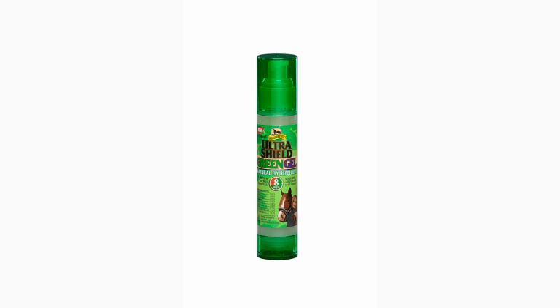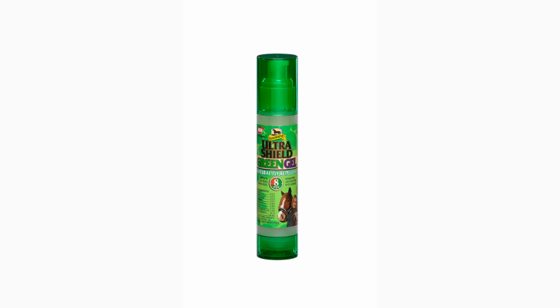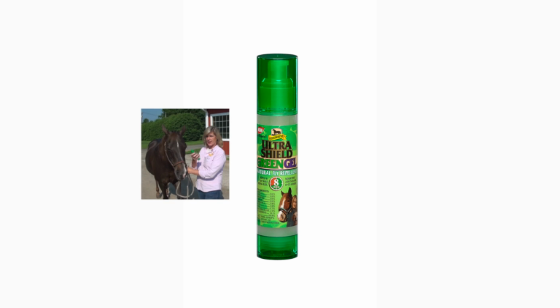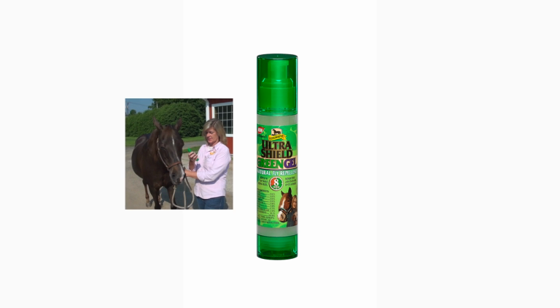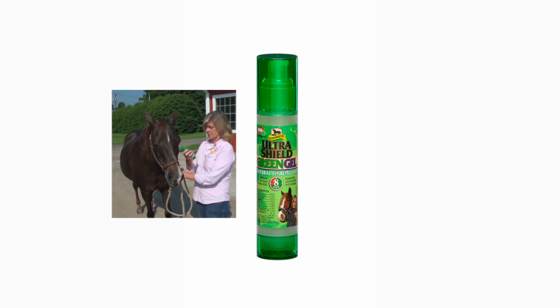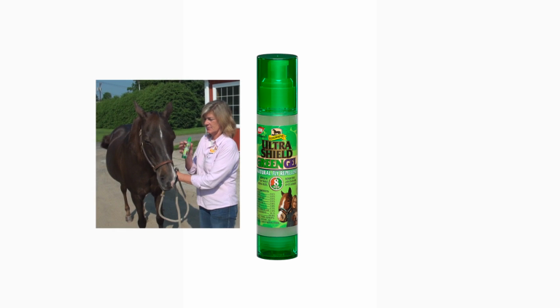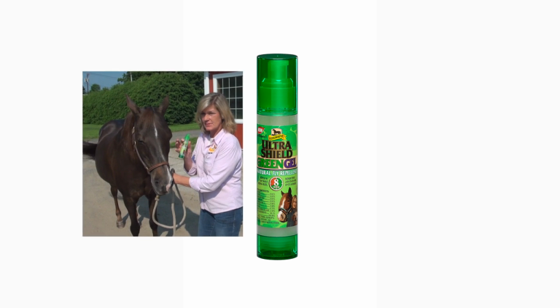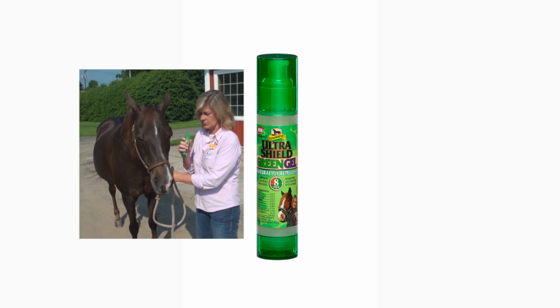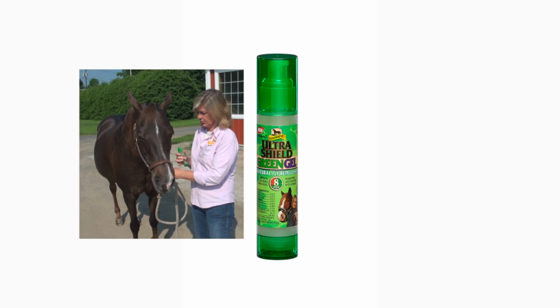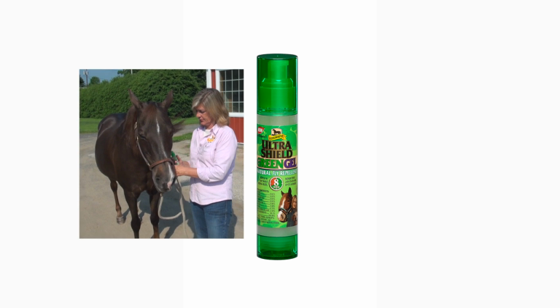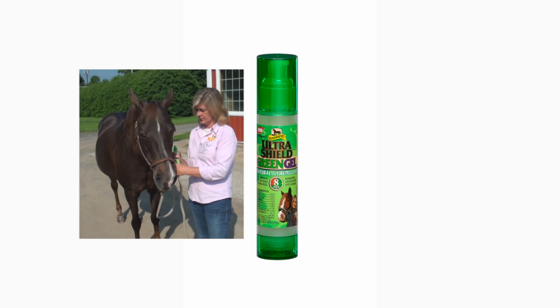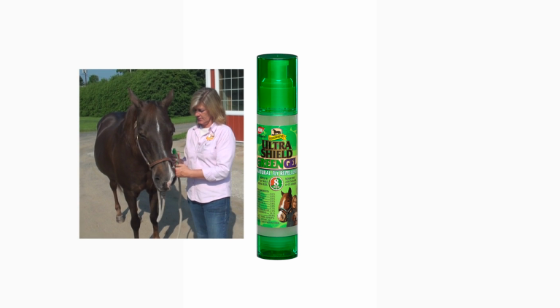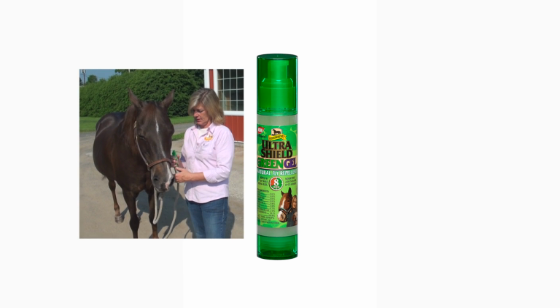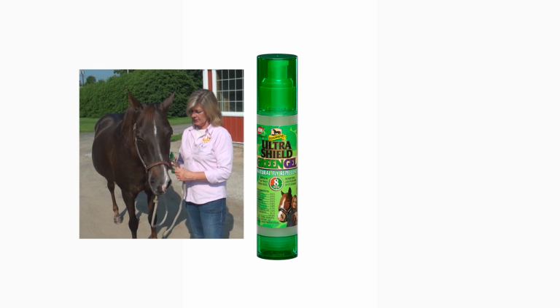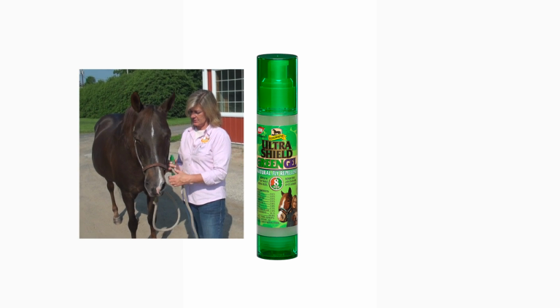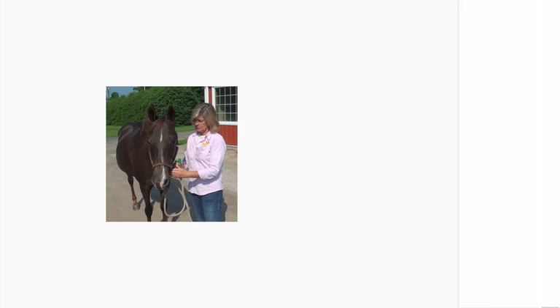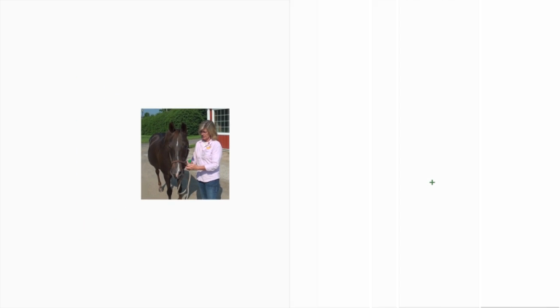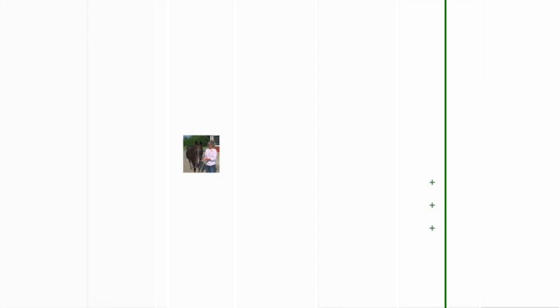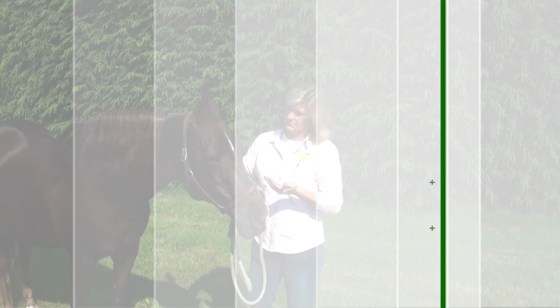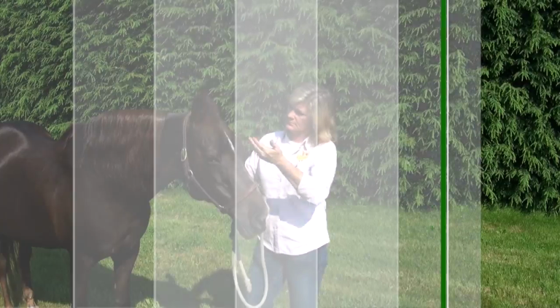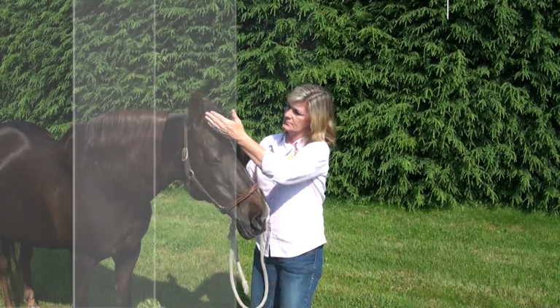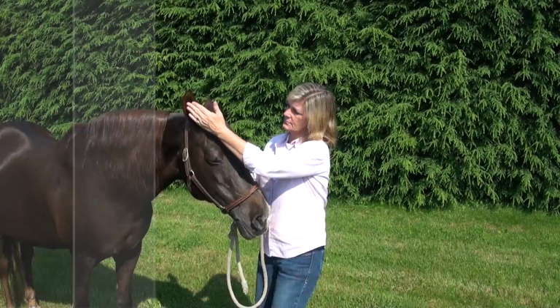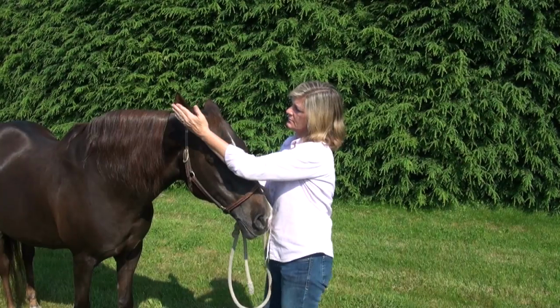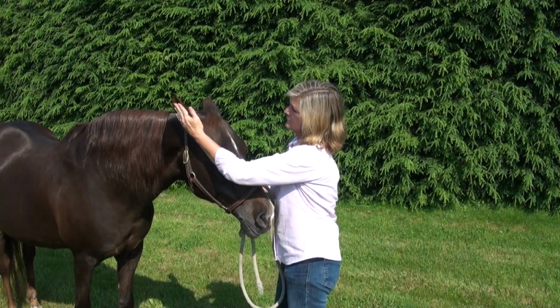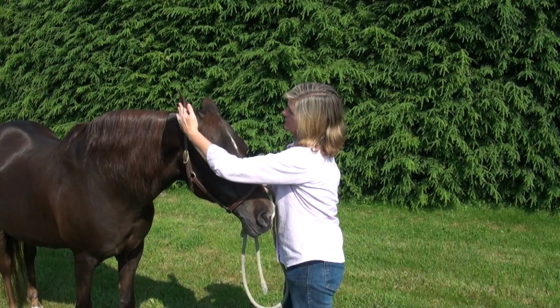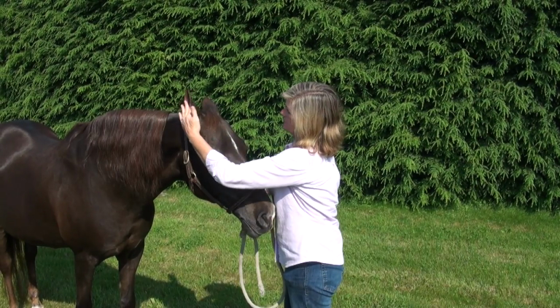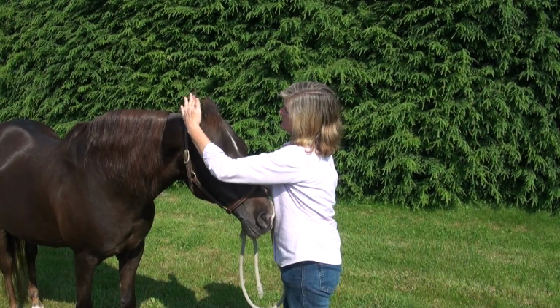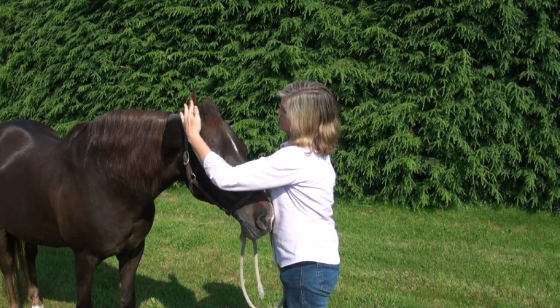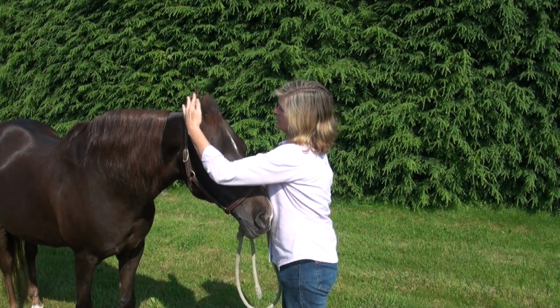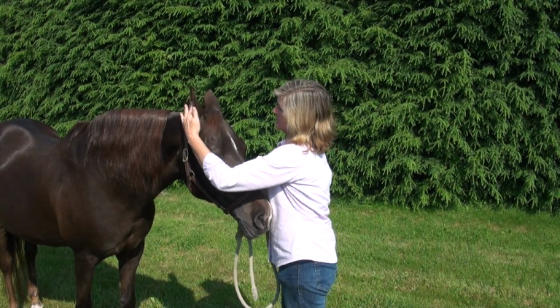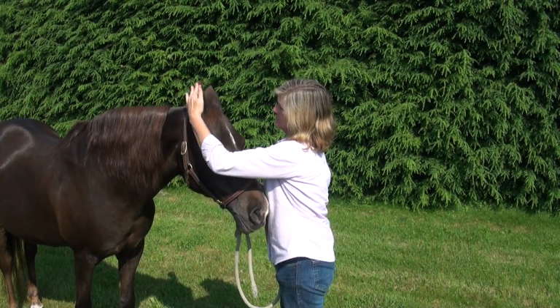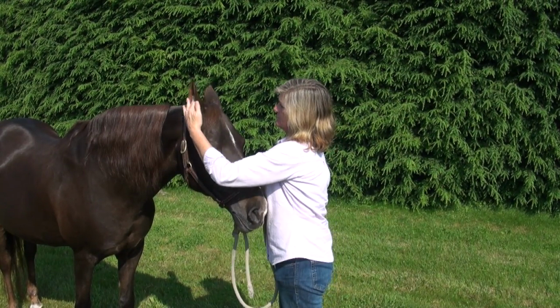UltraShield Green Gel is natural oils. I like to use it, get some on my fingers, put it in her ears.